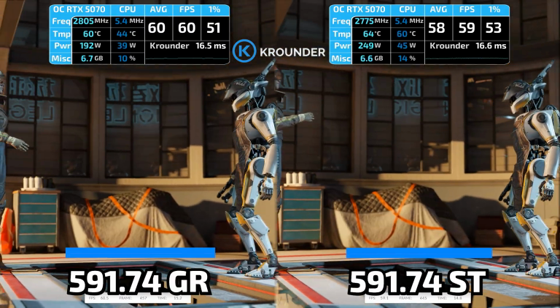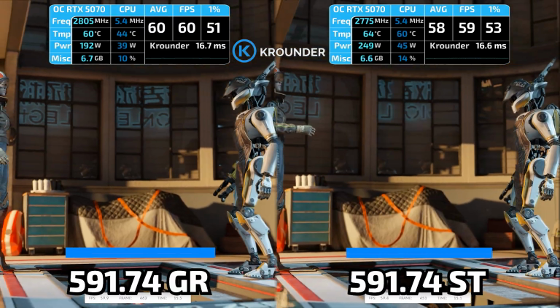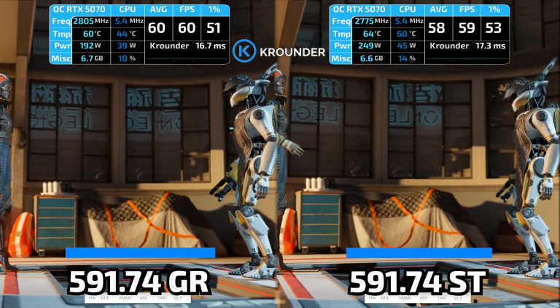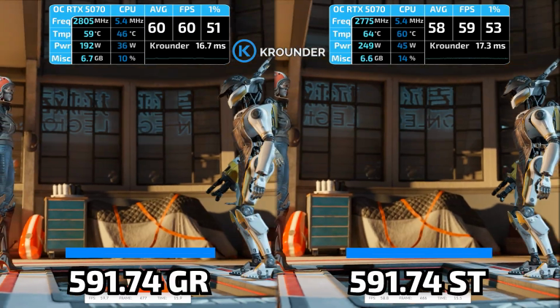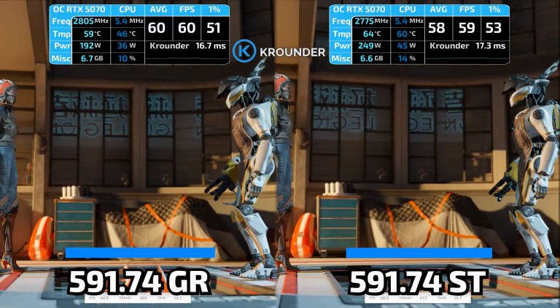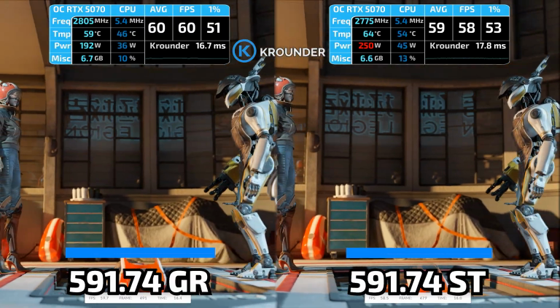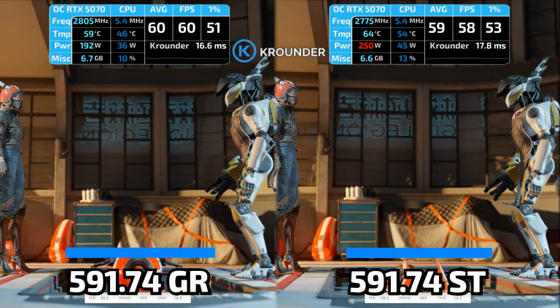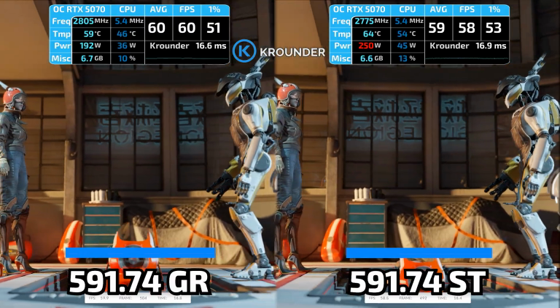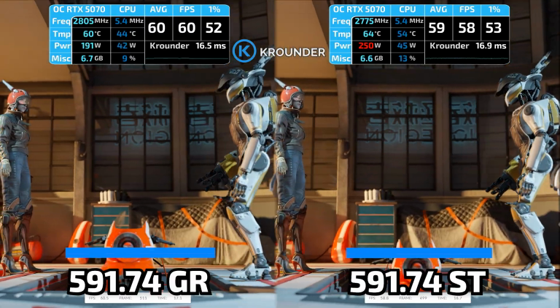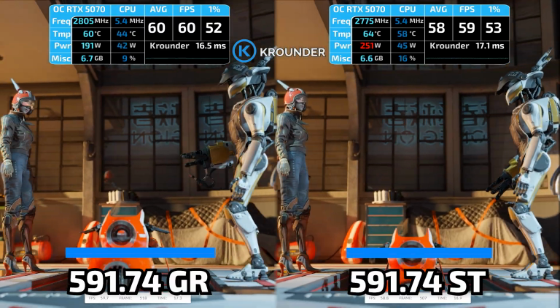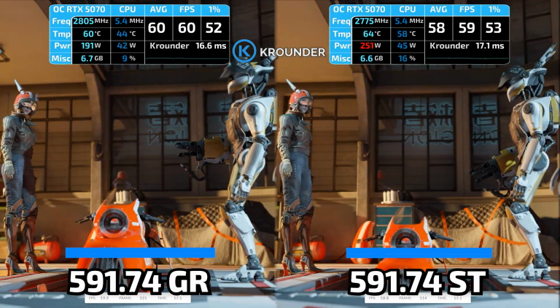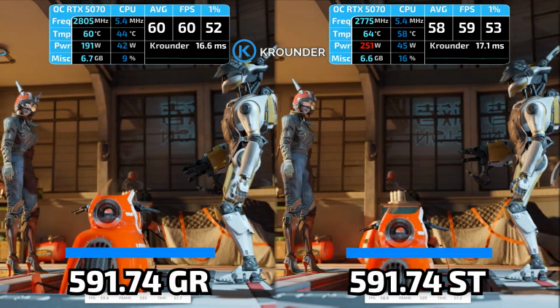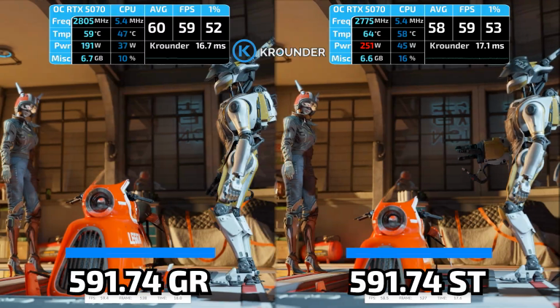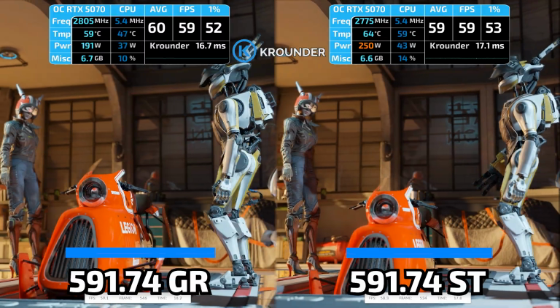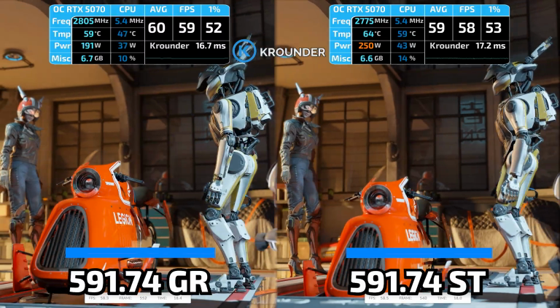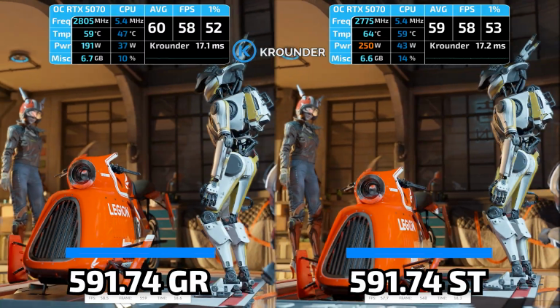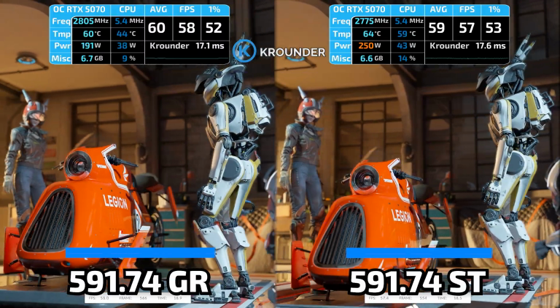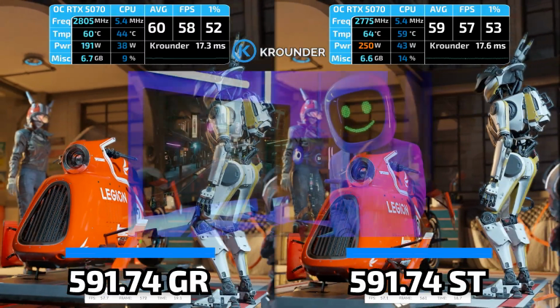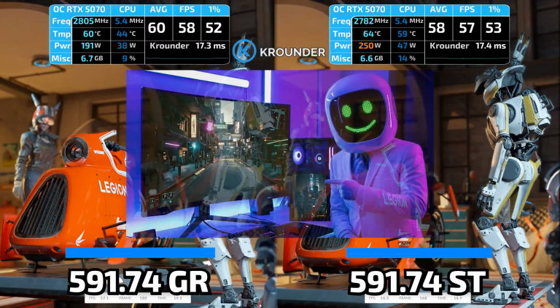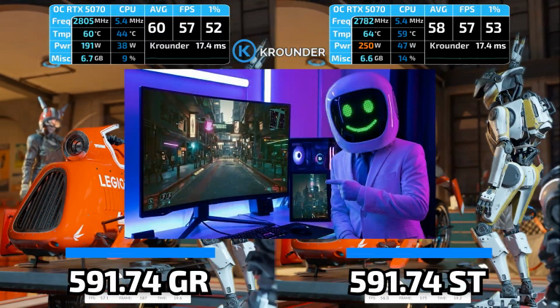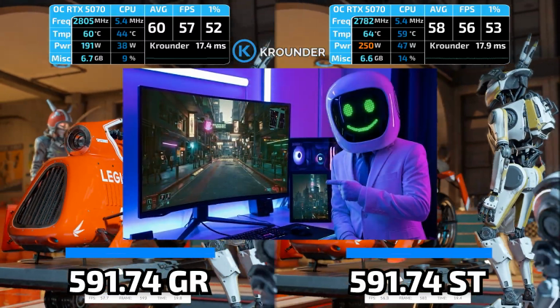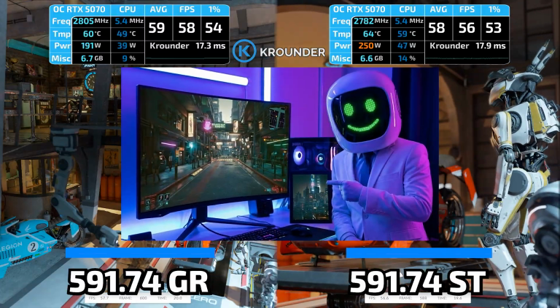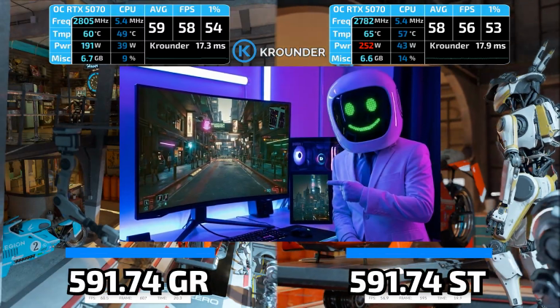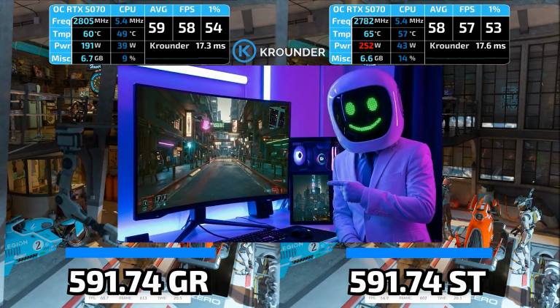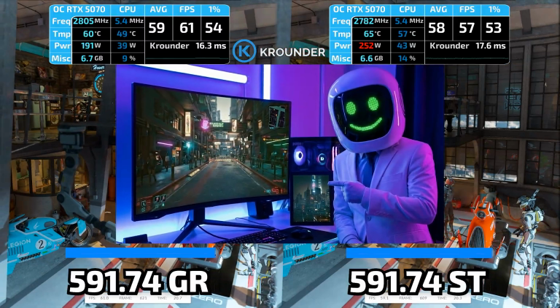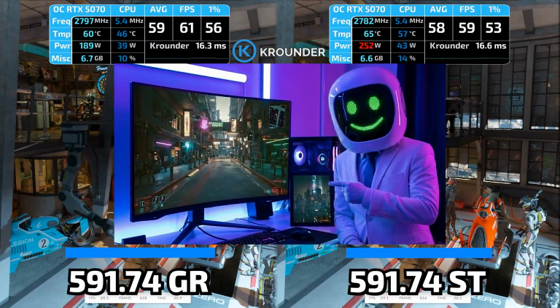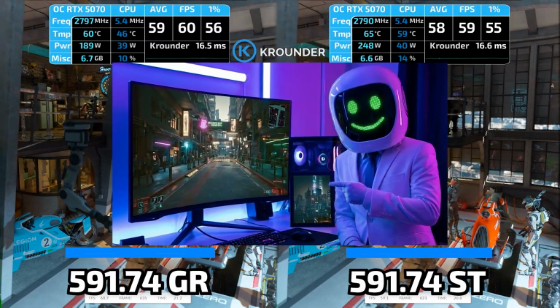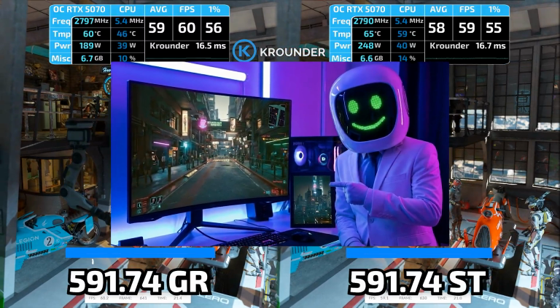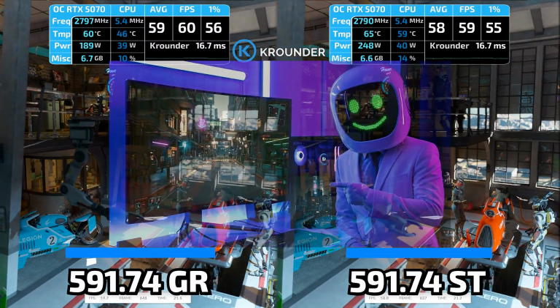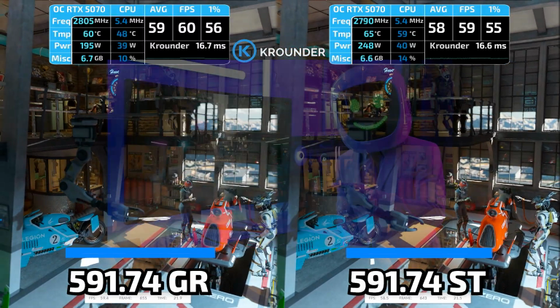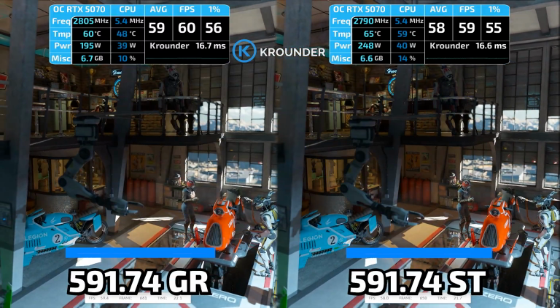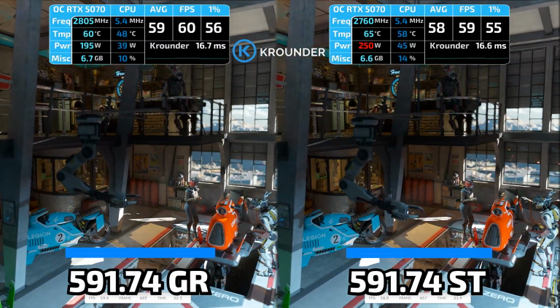Studio 591.74 fixed the Cyberpunk stuttering that's been broken on my rig for the whole two driver branches. GameReady didn't.